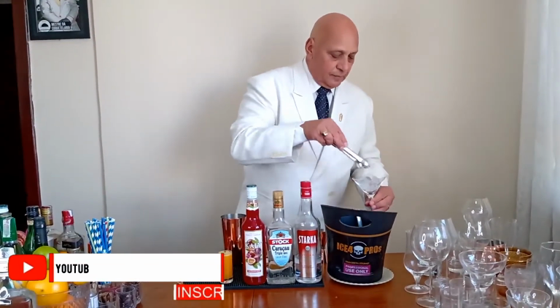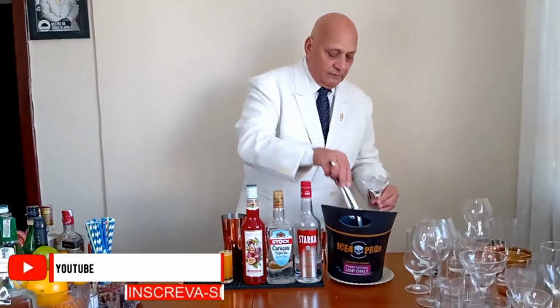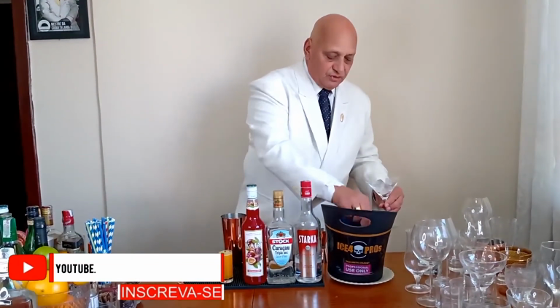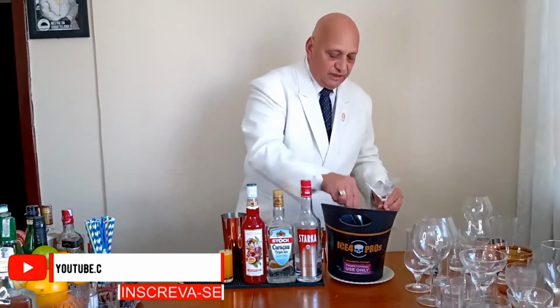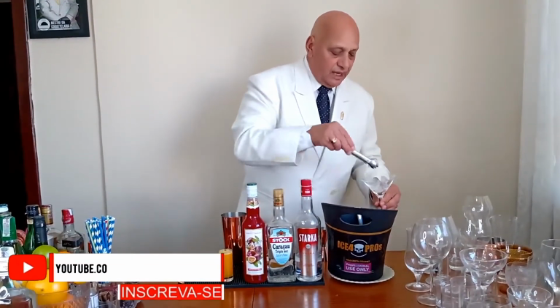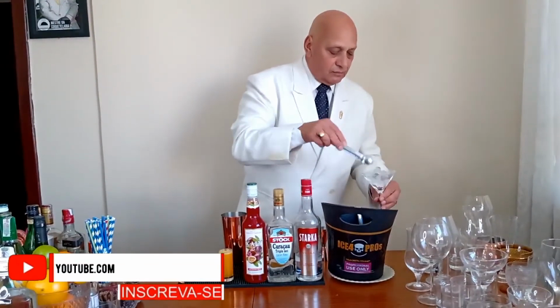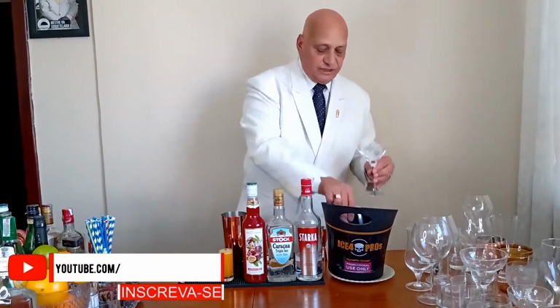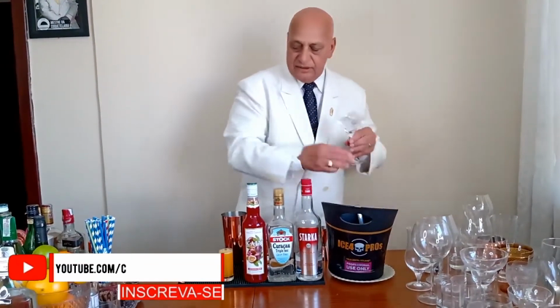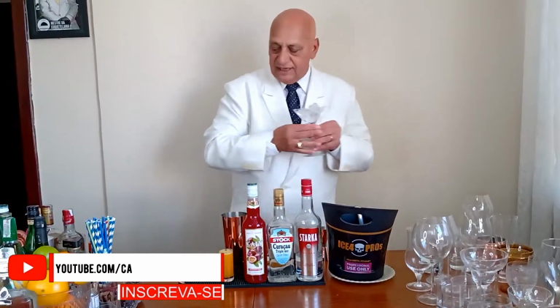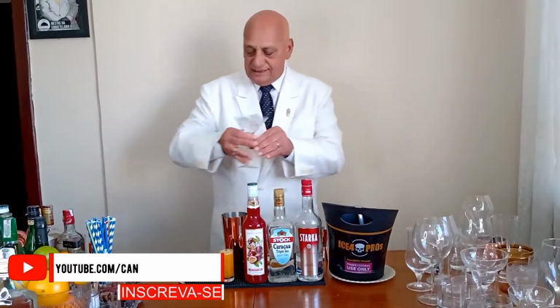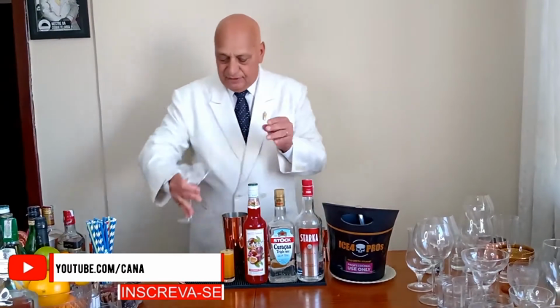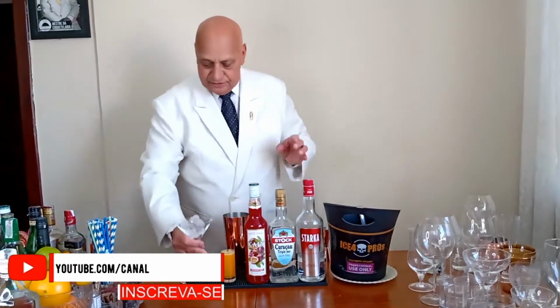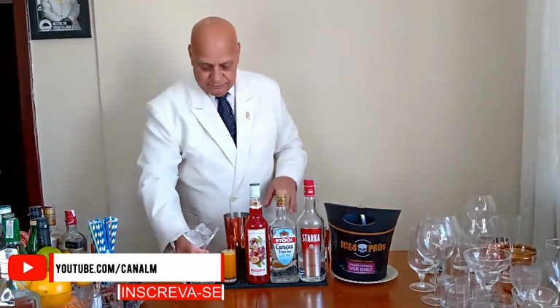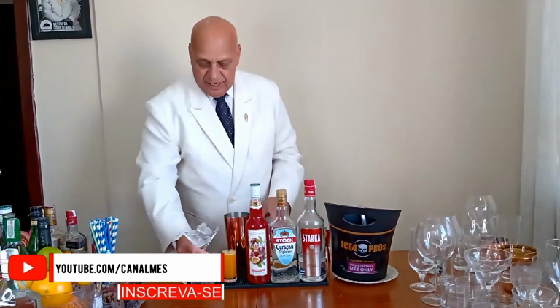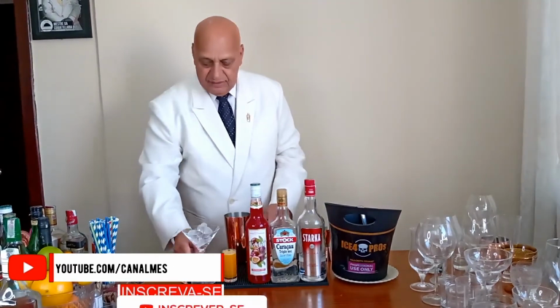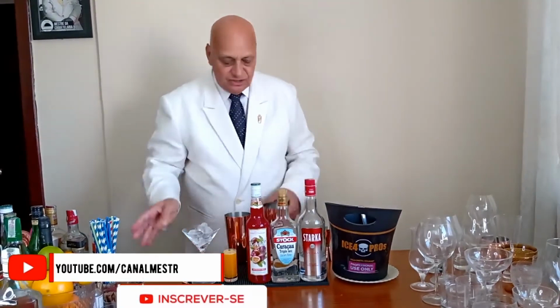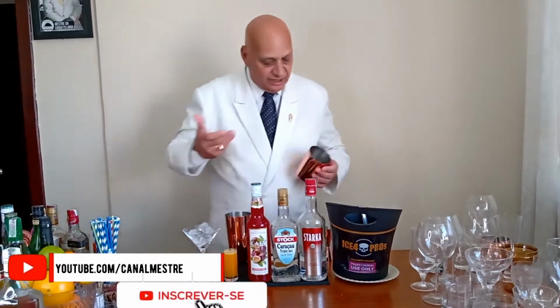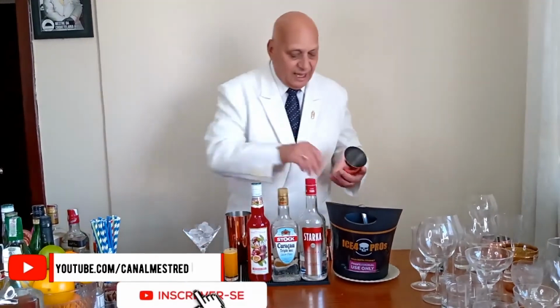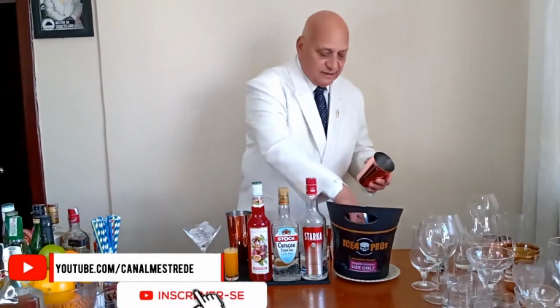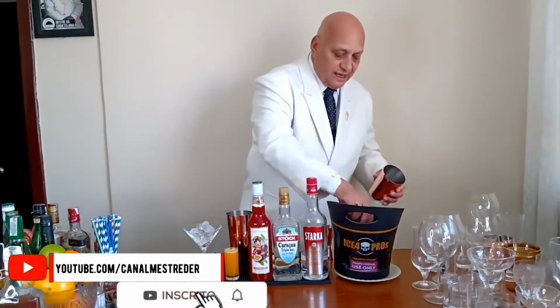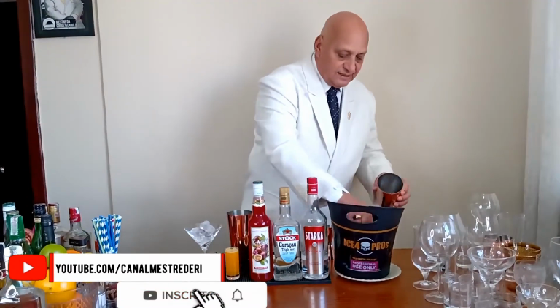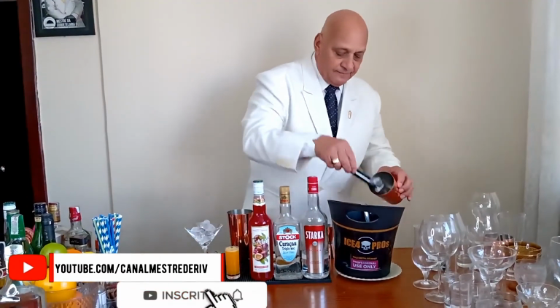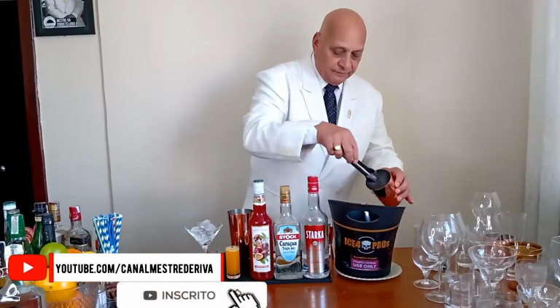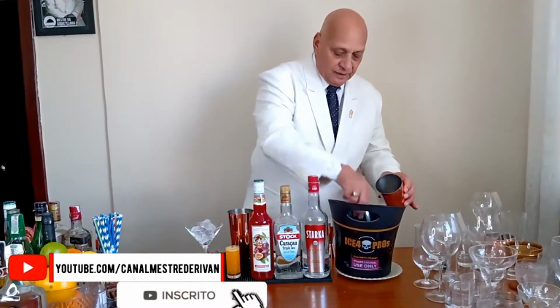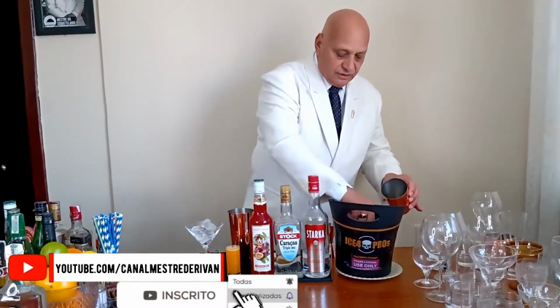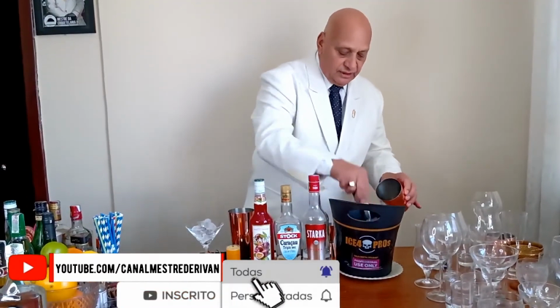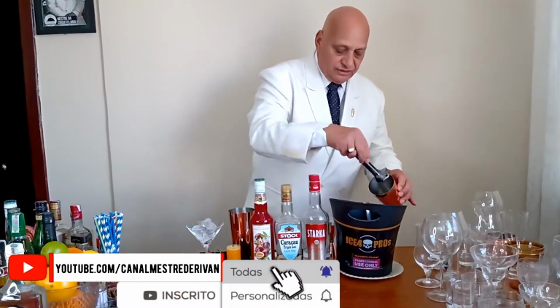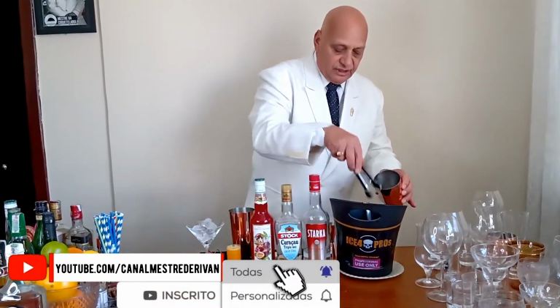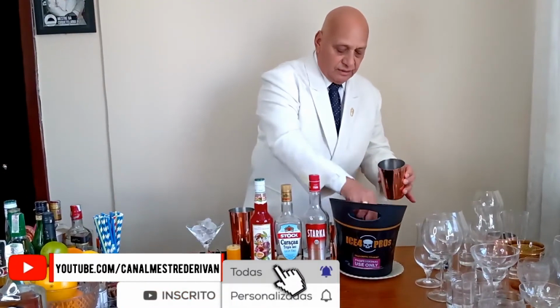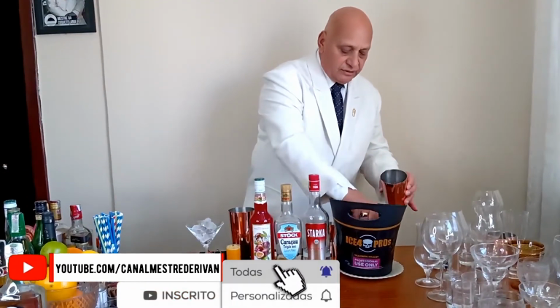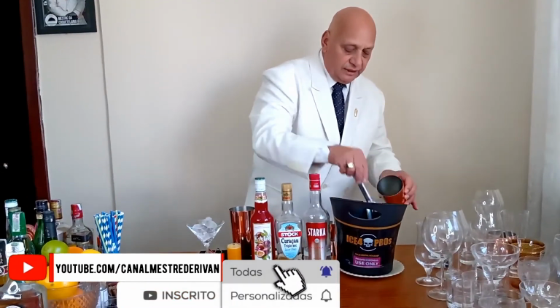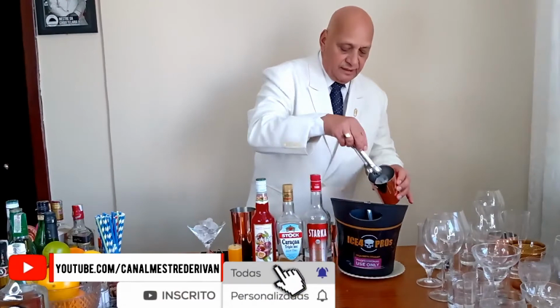Vamos começar com gelo na taça, para previamente gelar essa taça. Seguindo o gelo na coqueteleira.